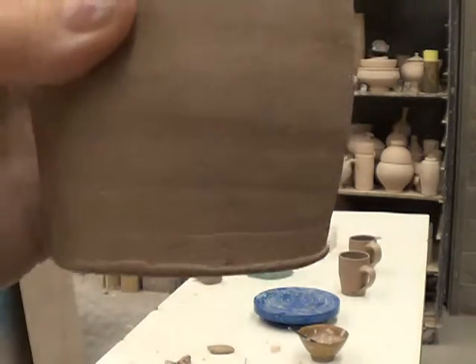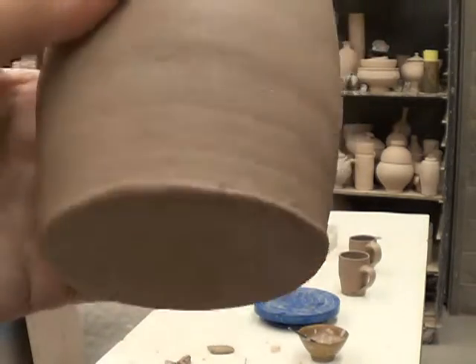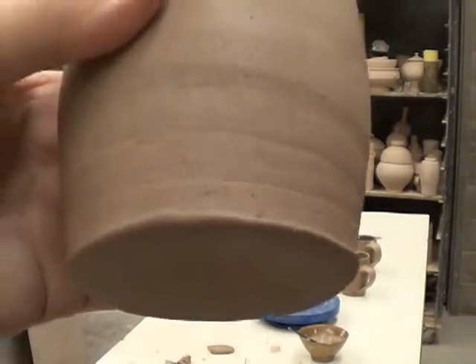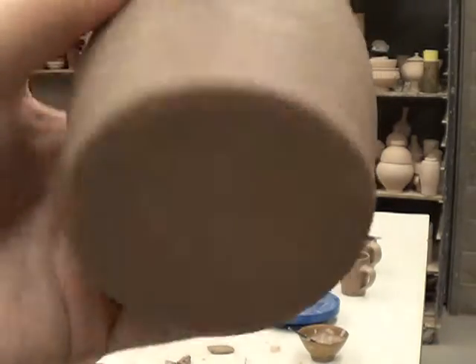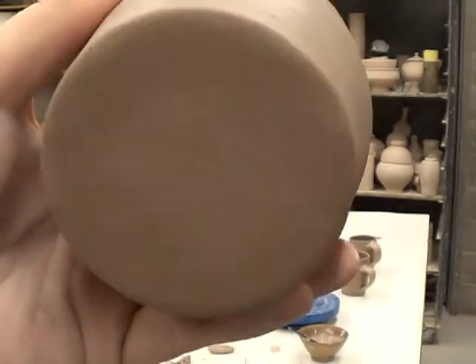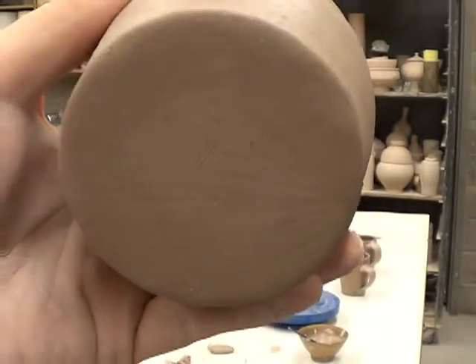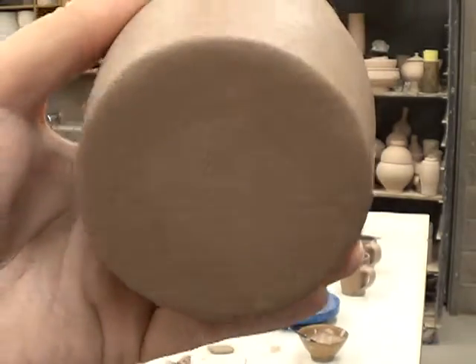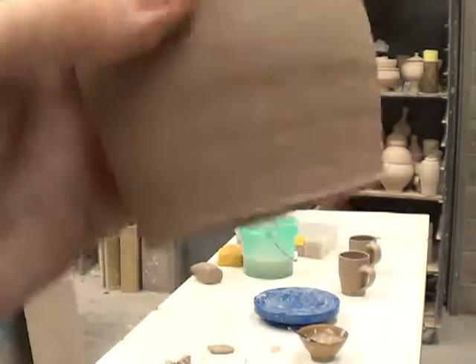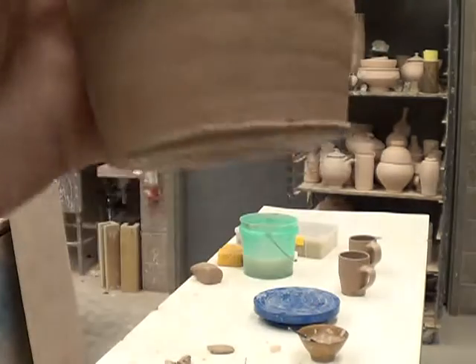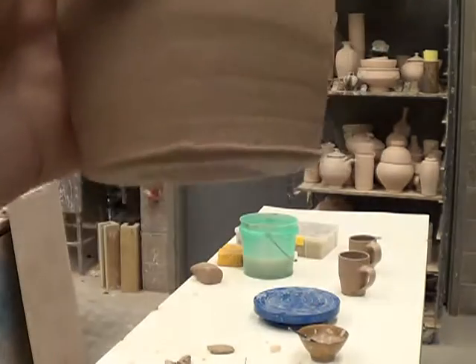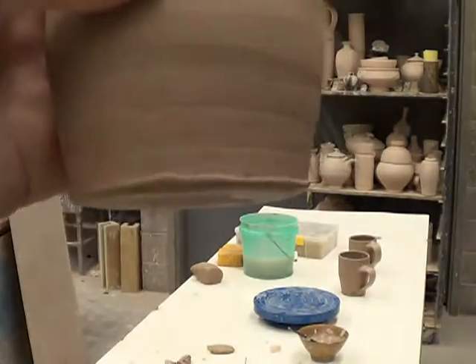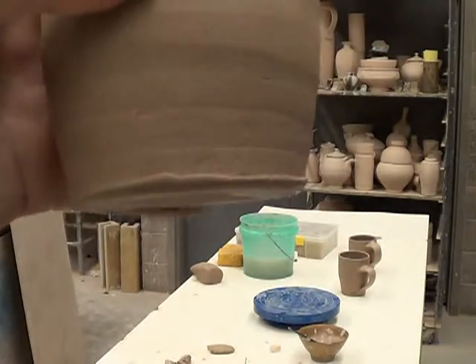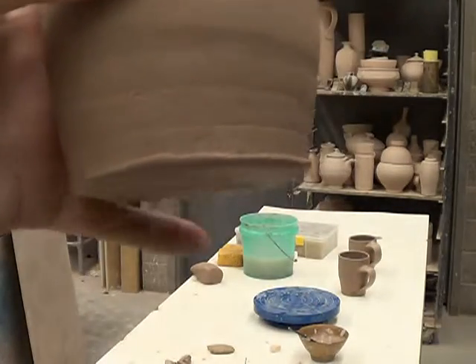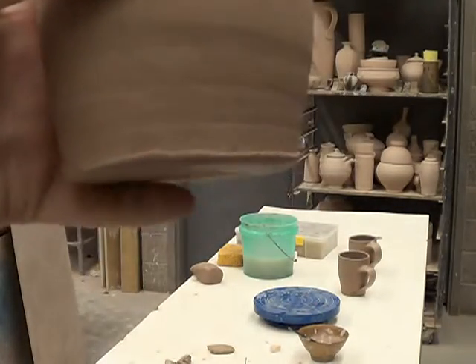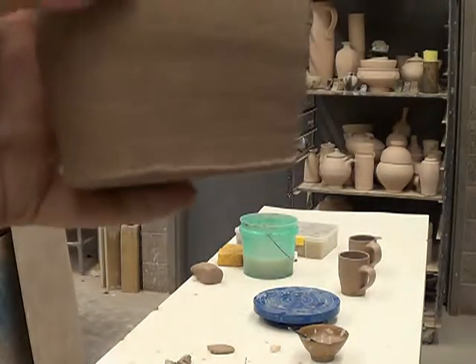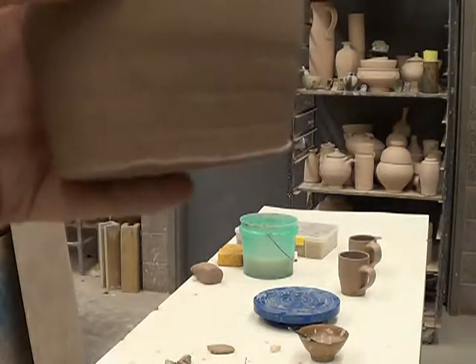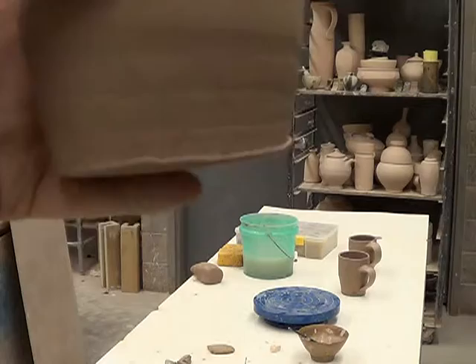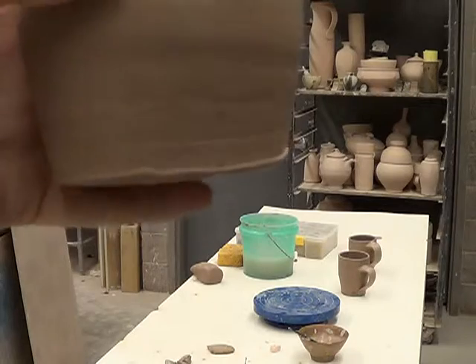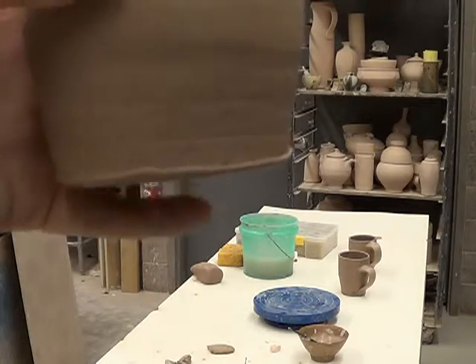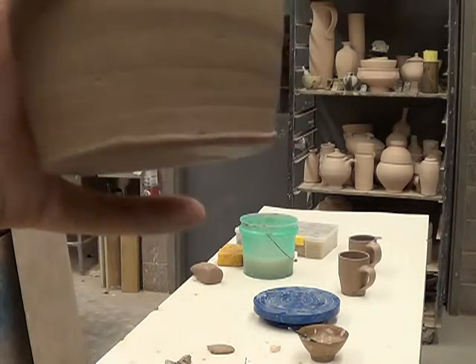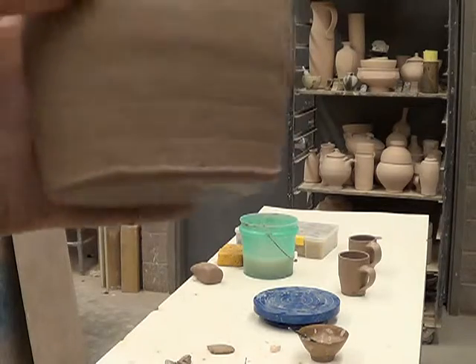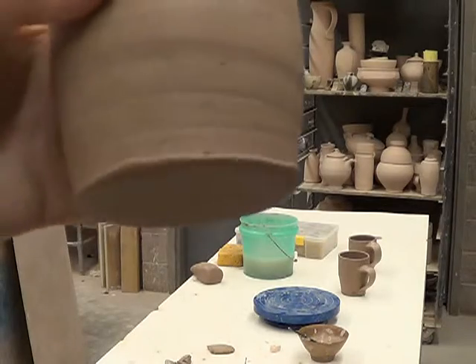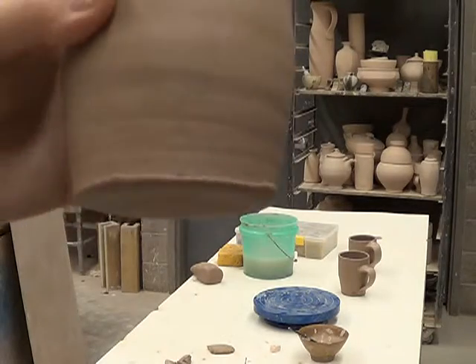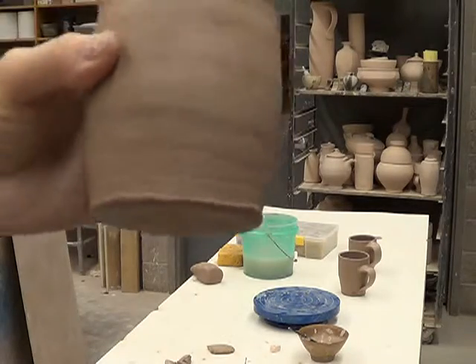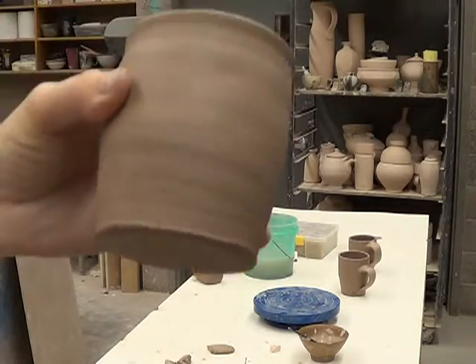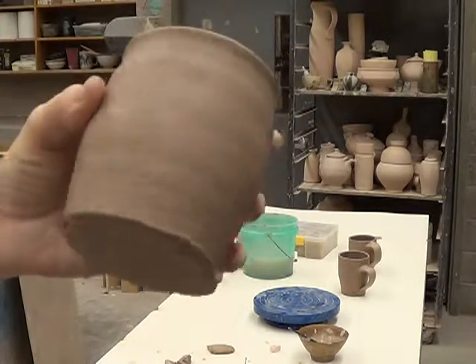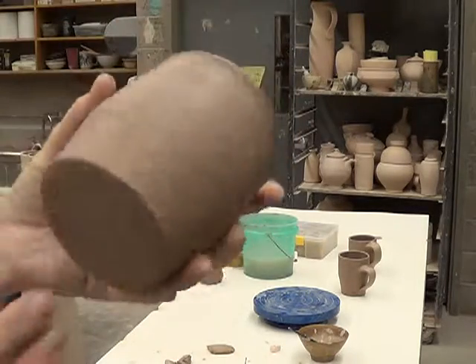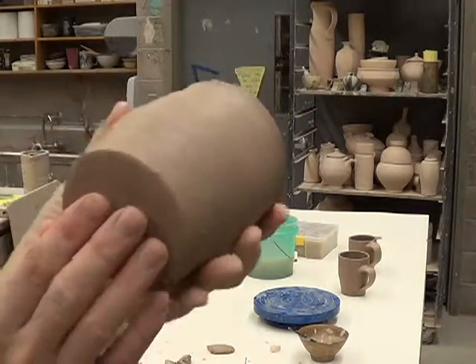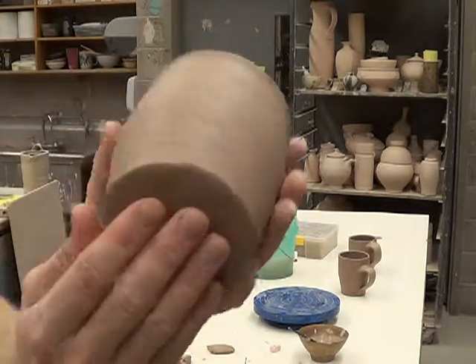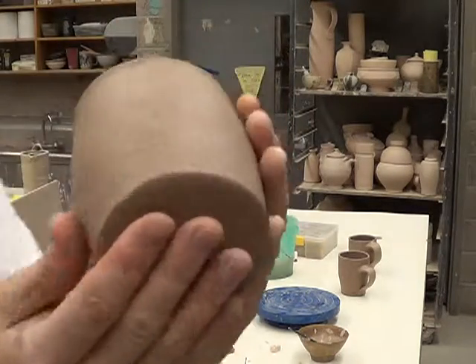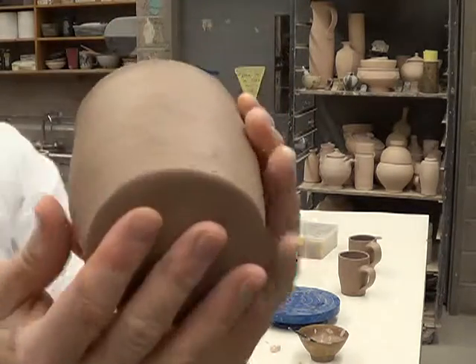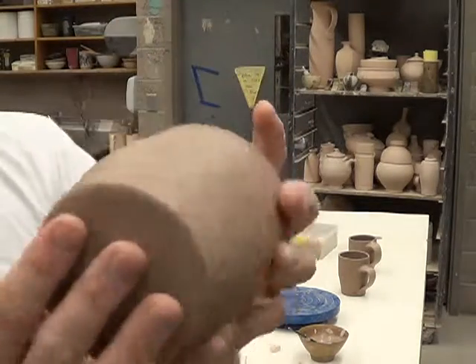So the last step — this bottom here — I push it in.